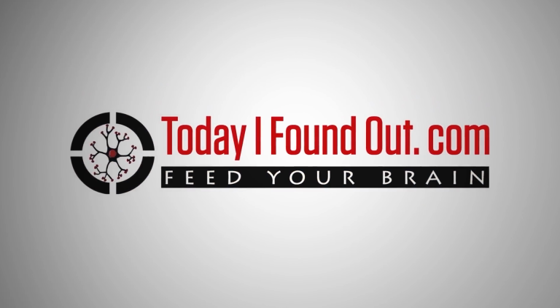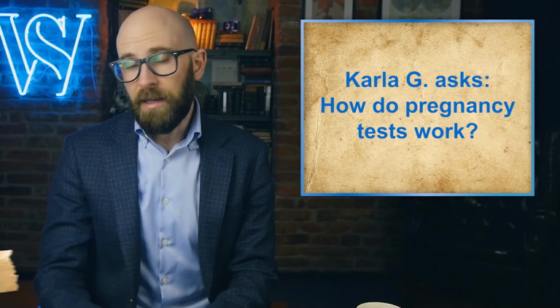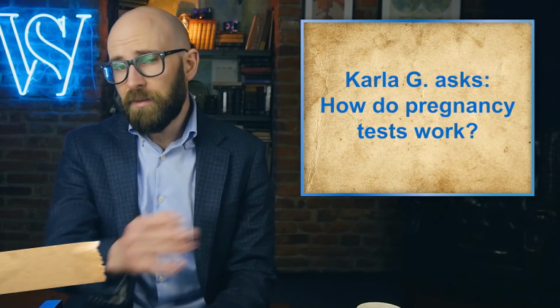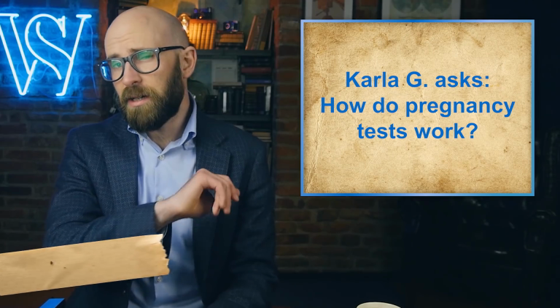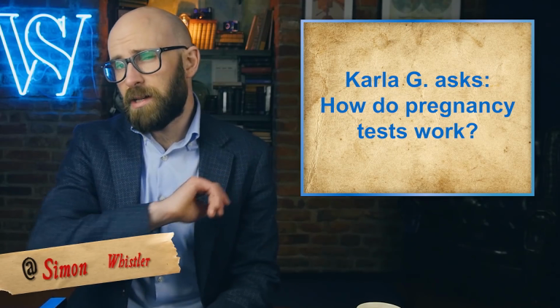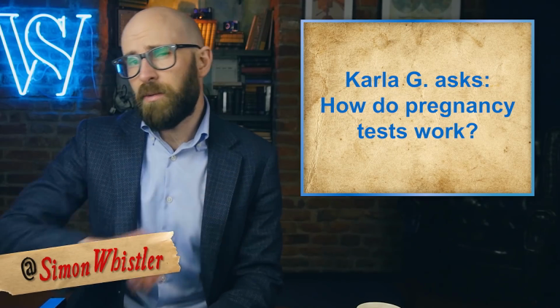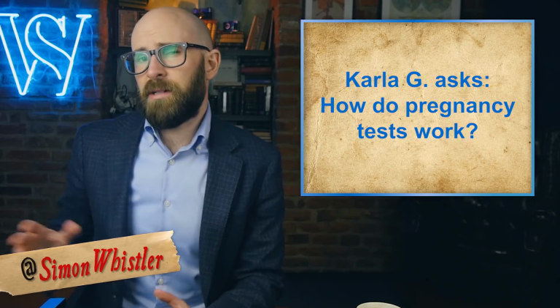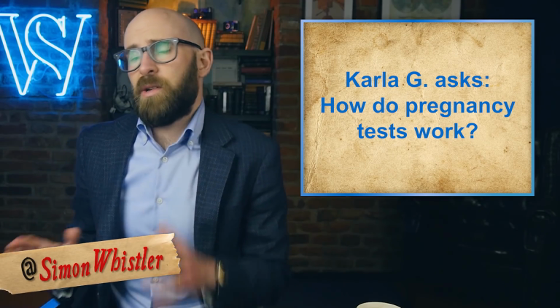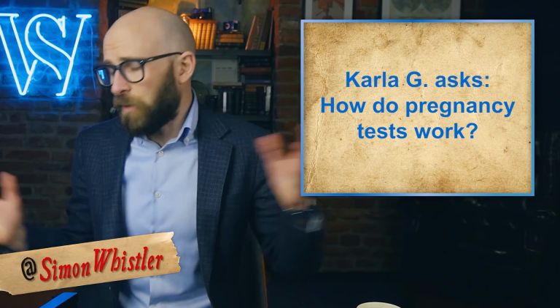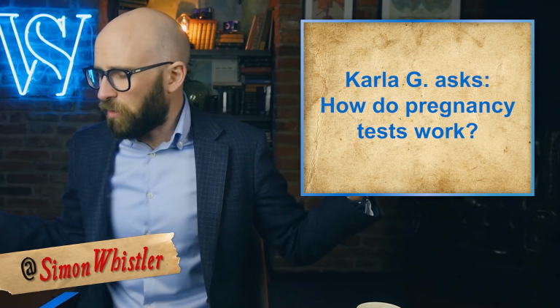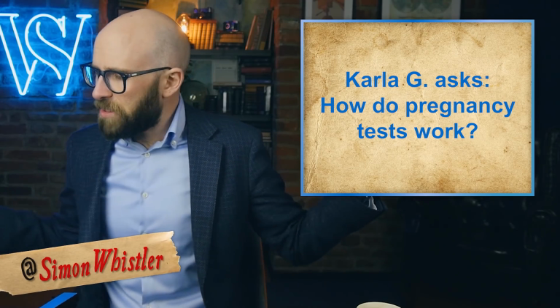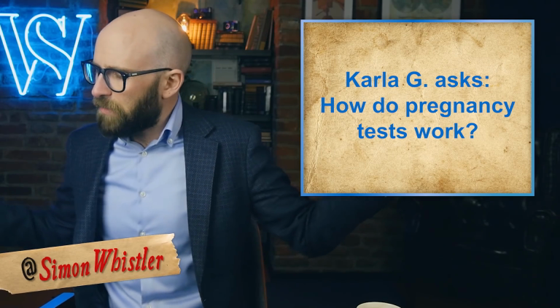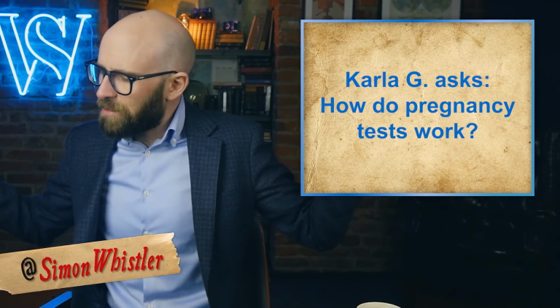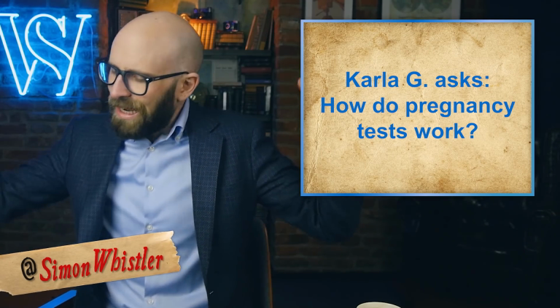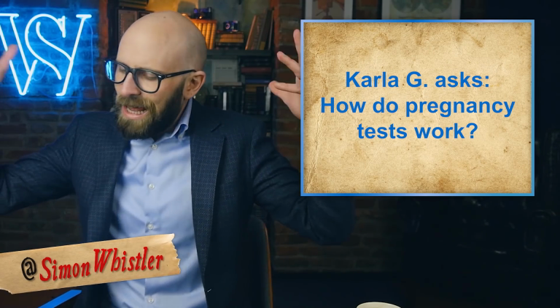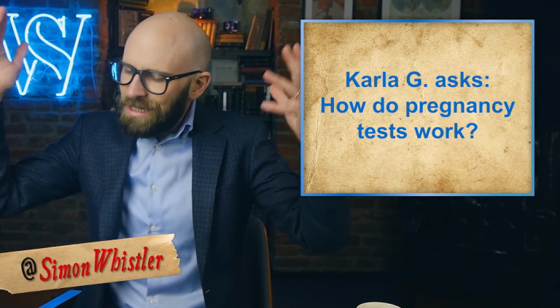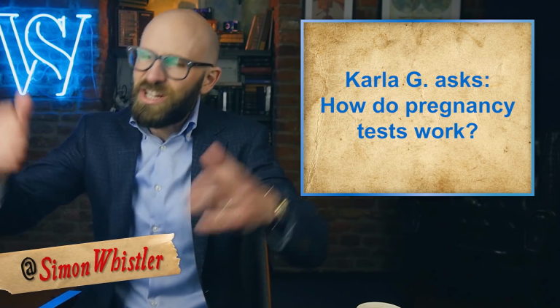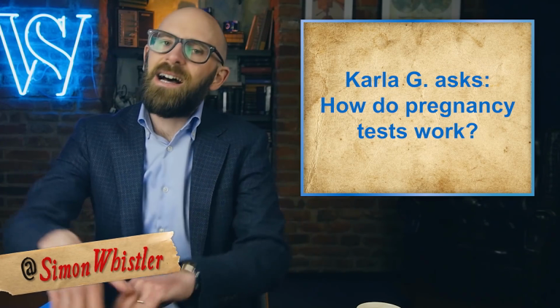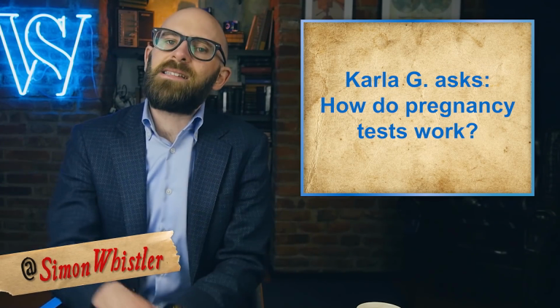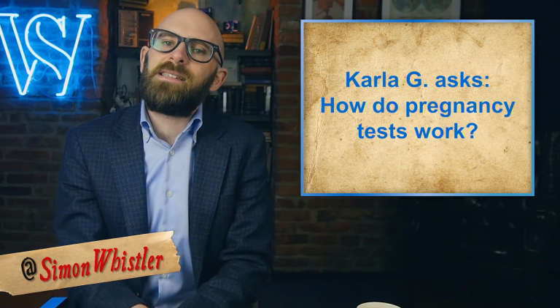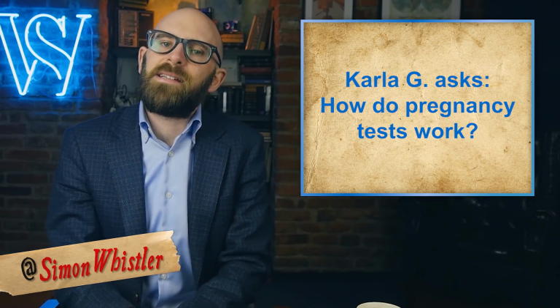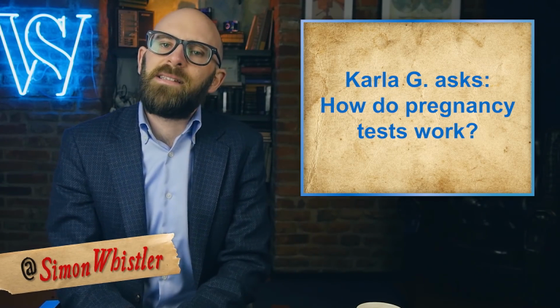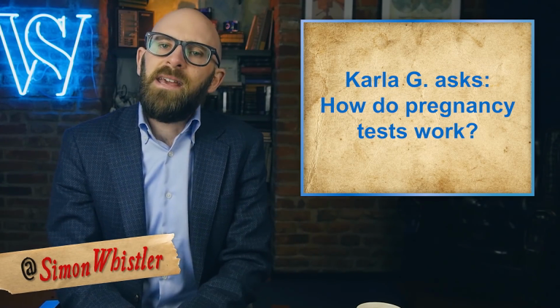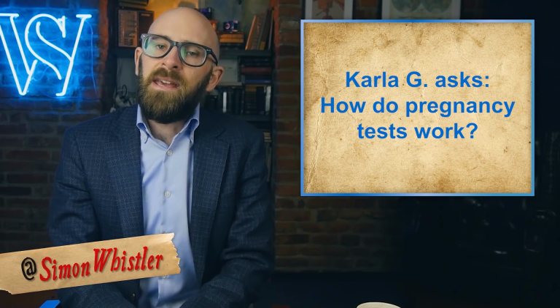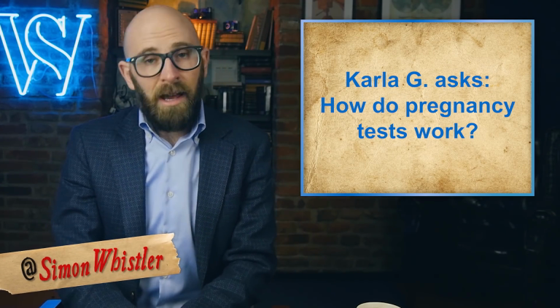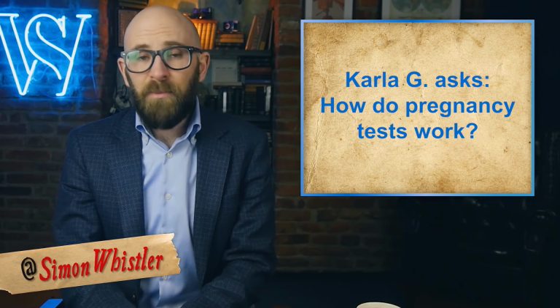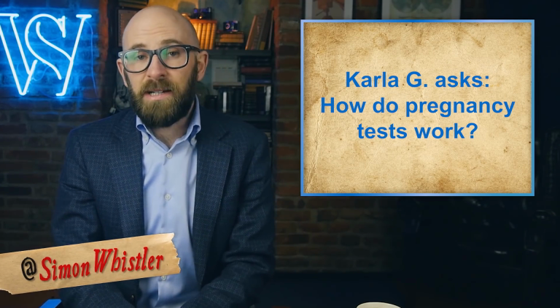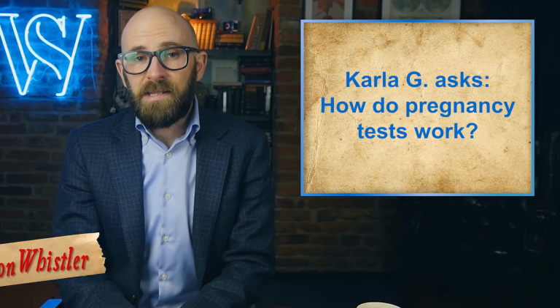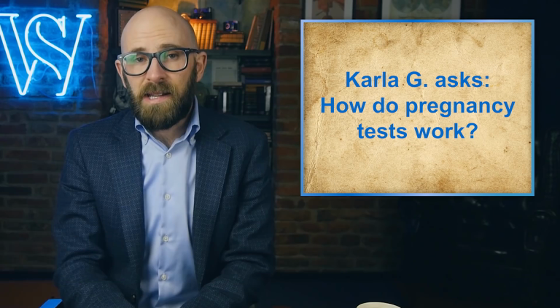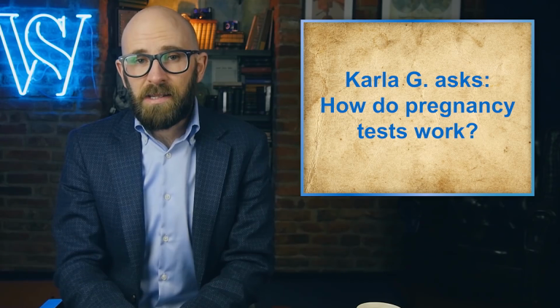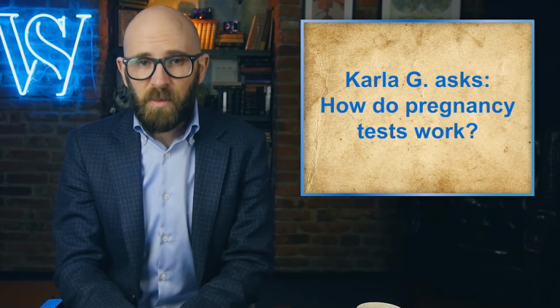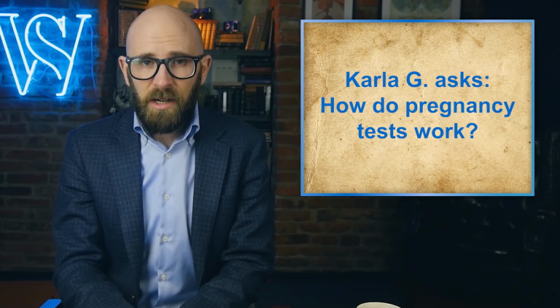In the video today, we're answering a viewer question because Carla G asks us: how do pregnancy tests work?